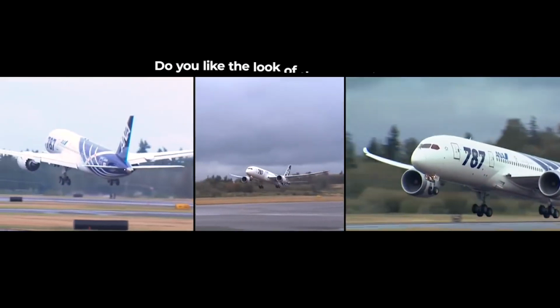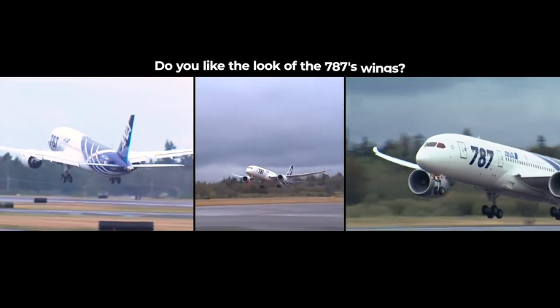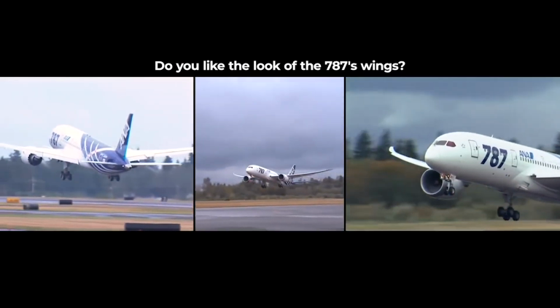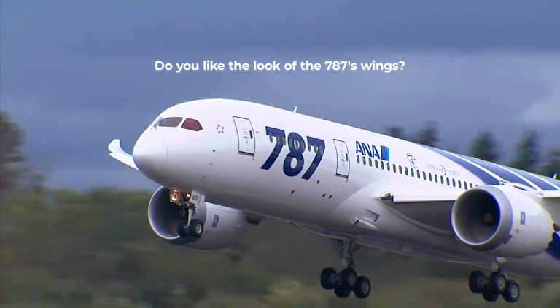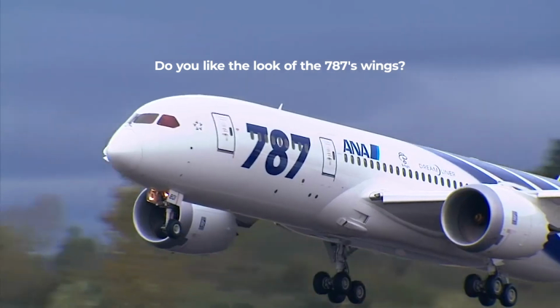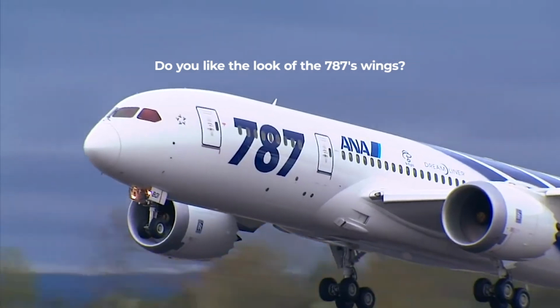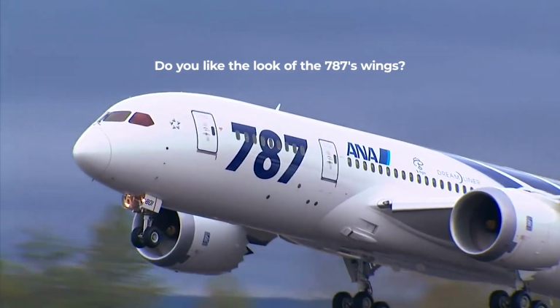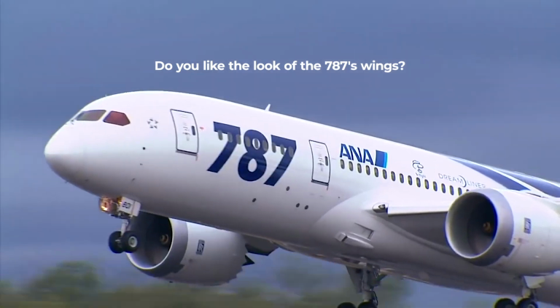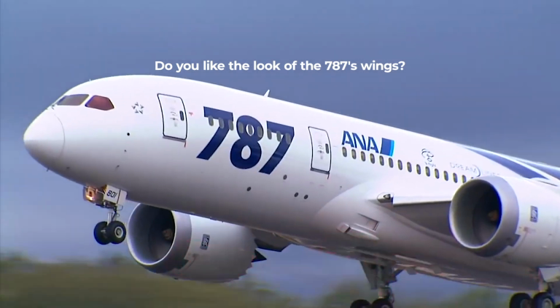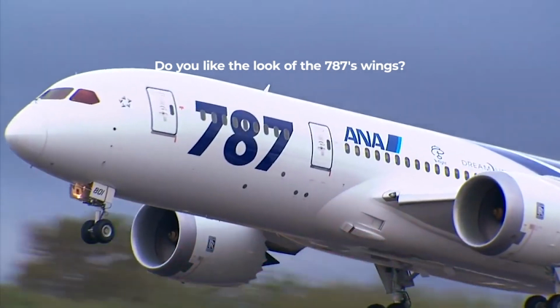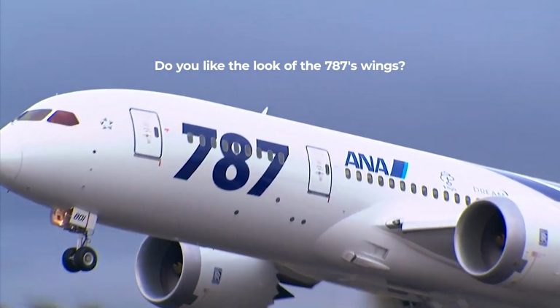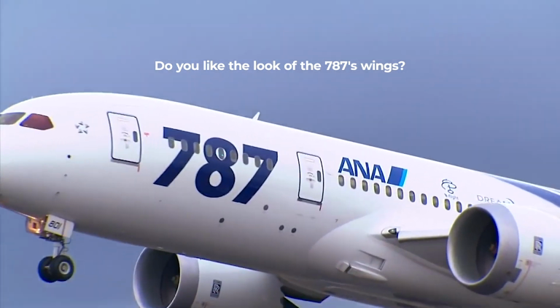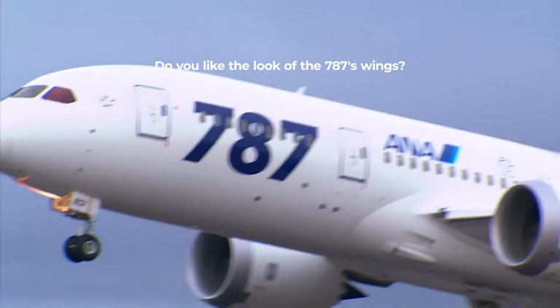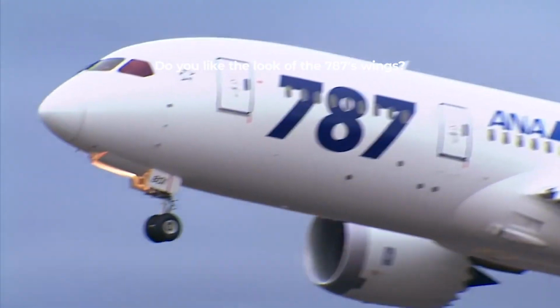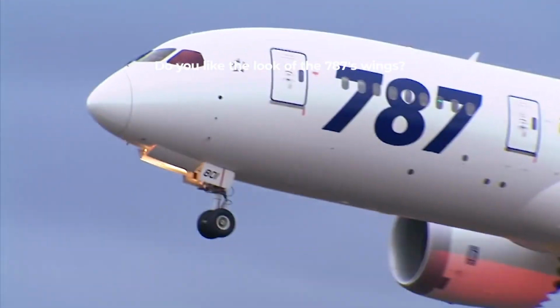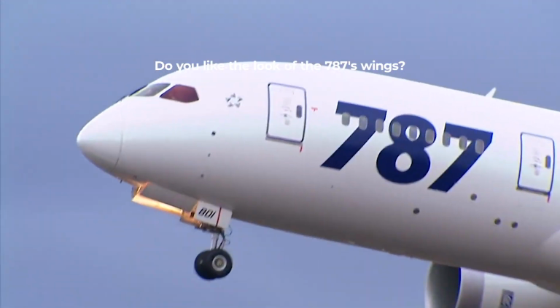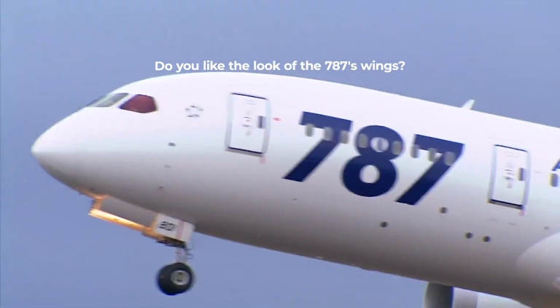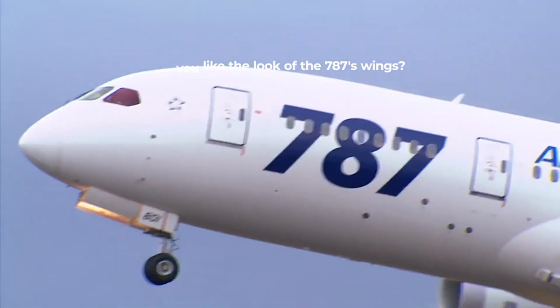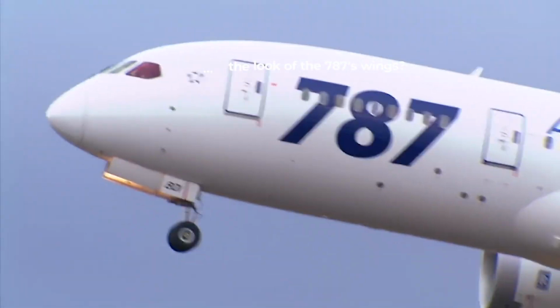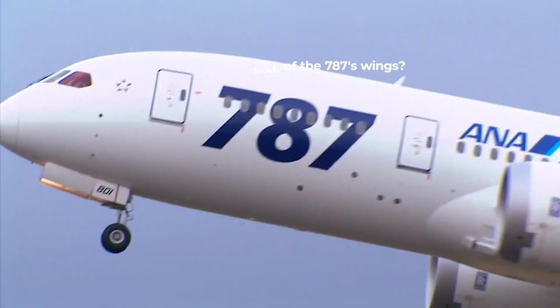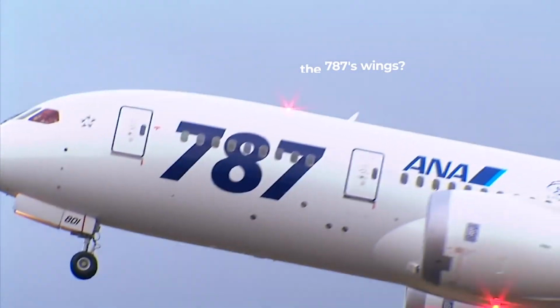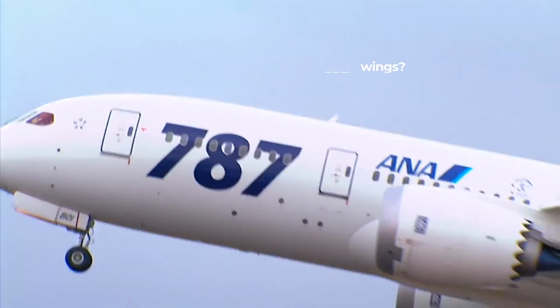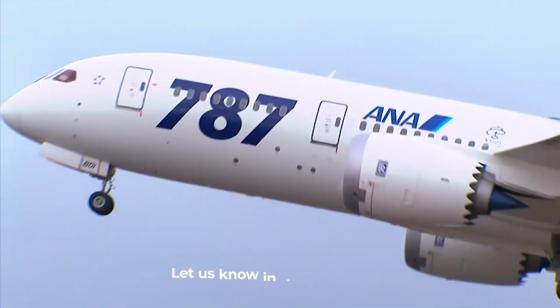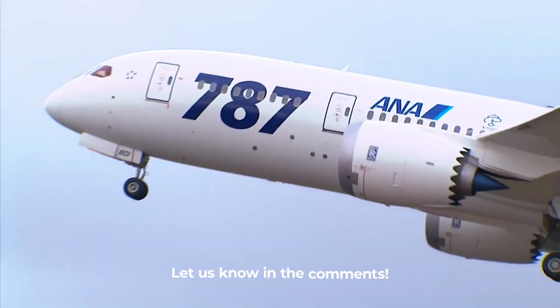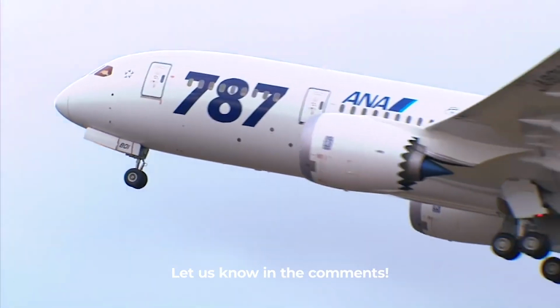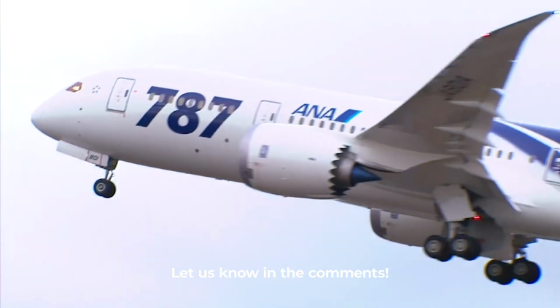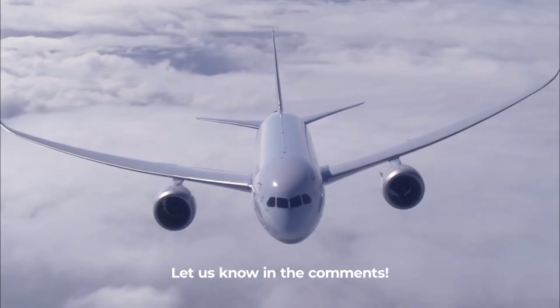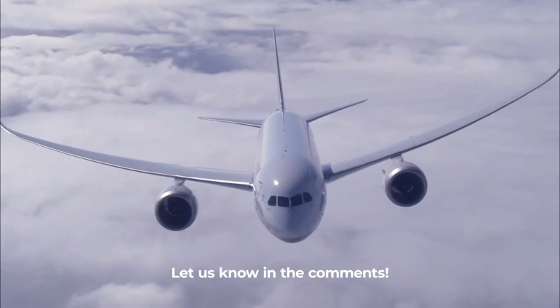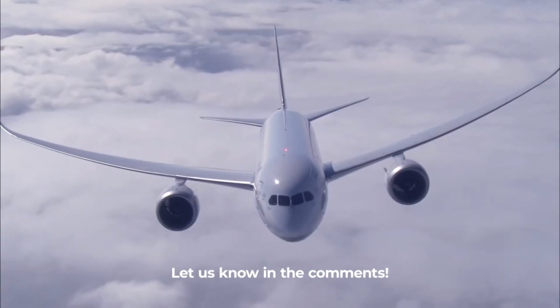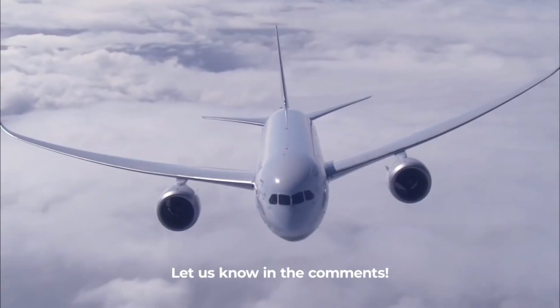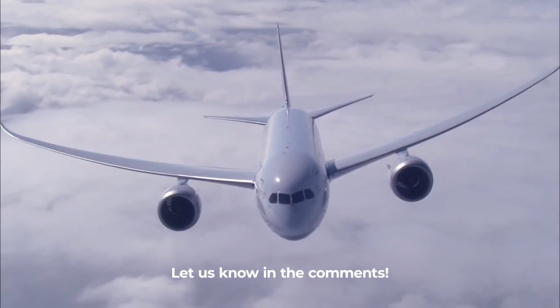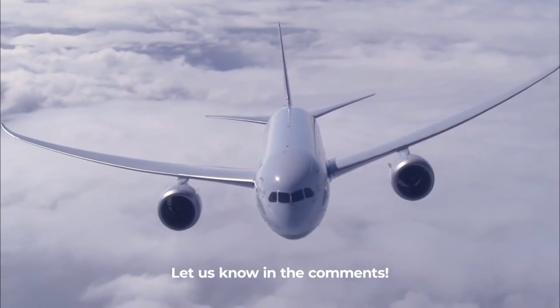Do you like the look of the 787's curved wings? Or do you prefer winglets? Let us know what you think in the comments section.